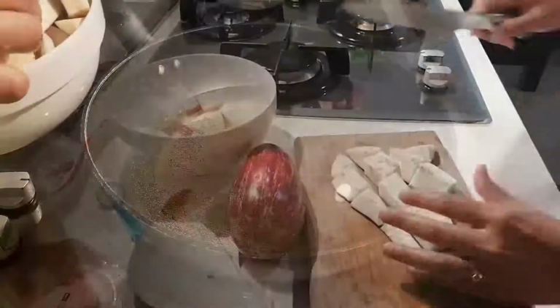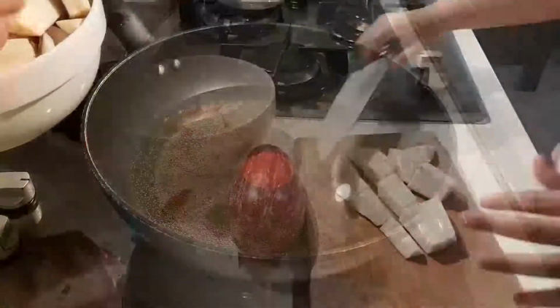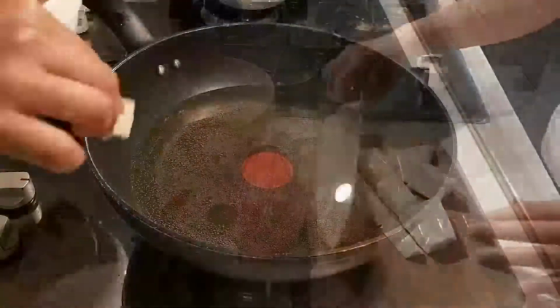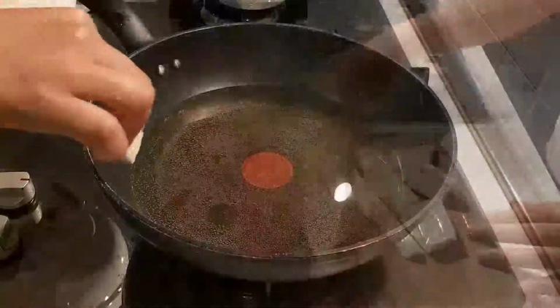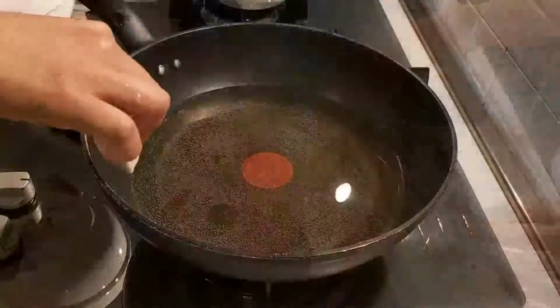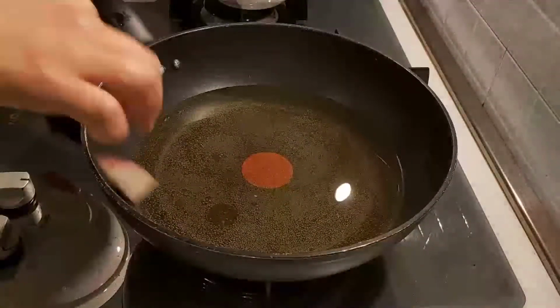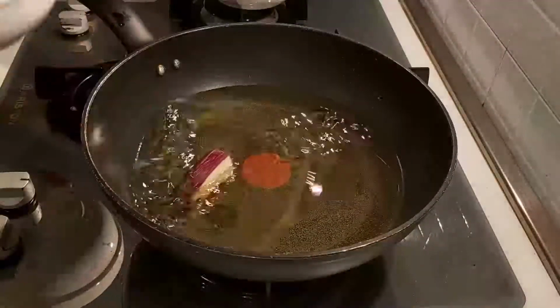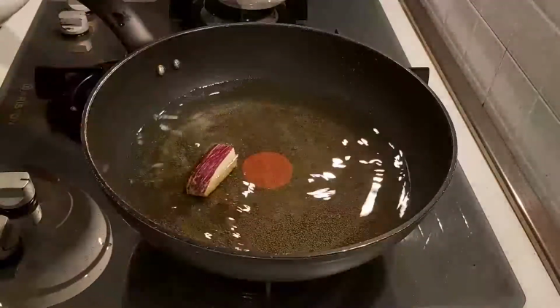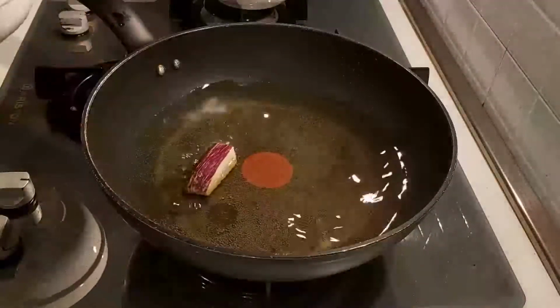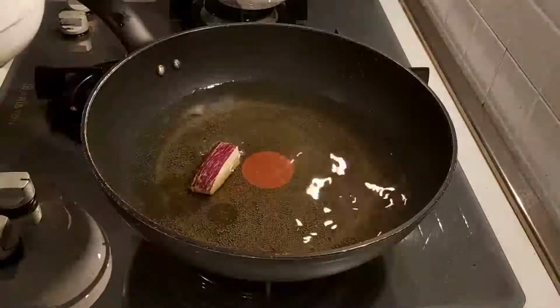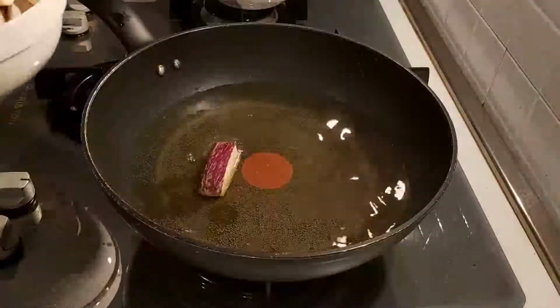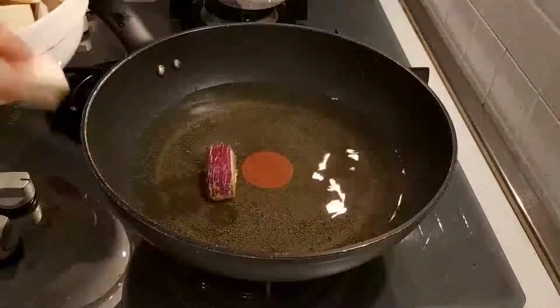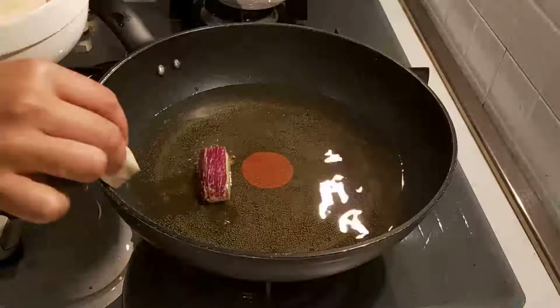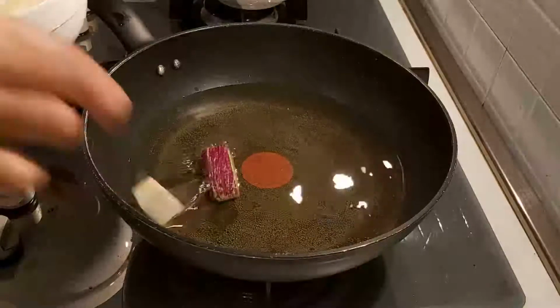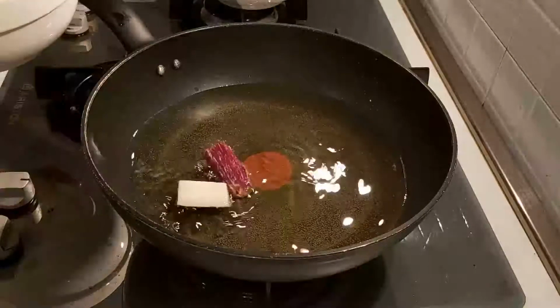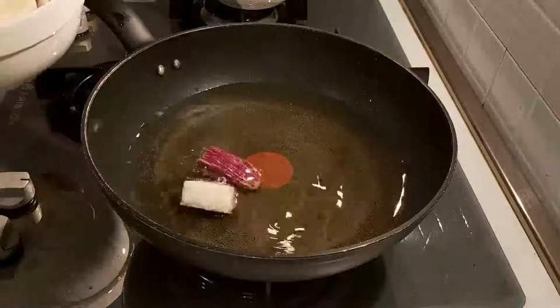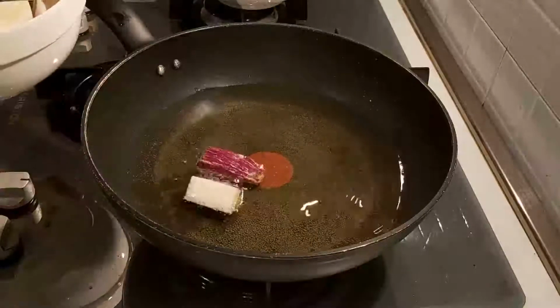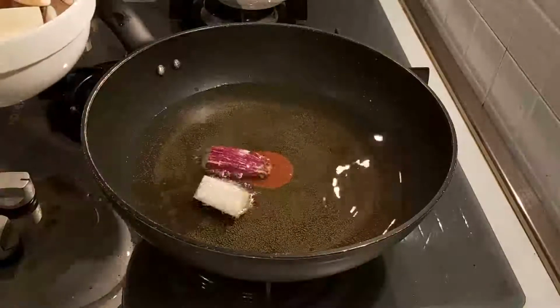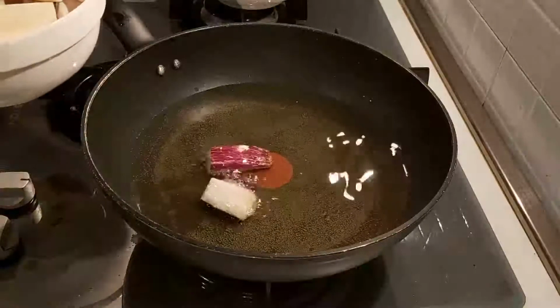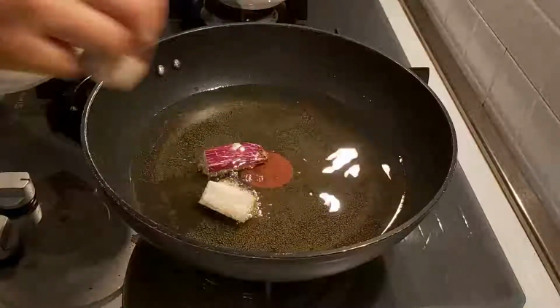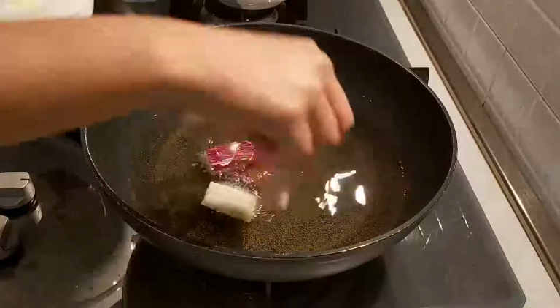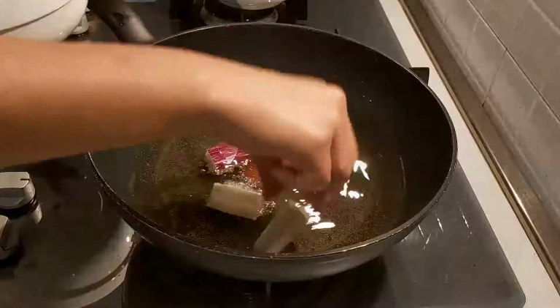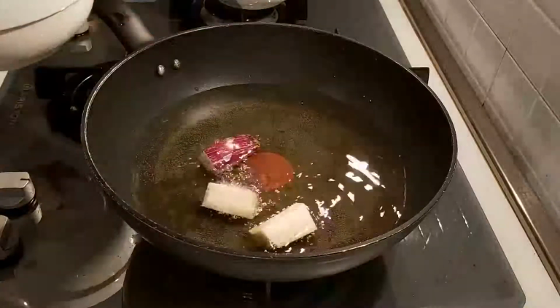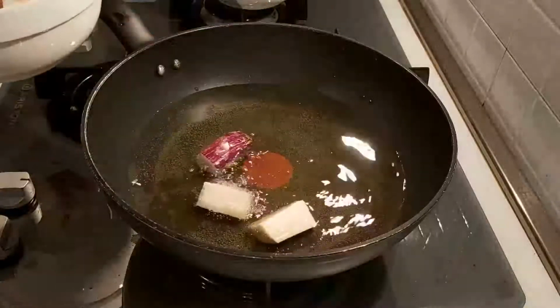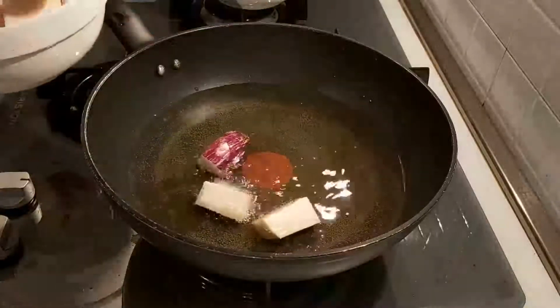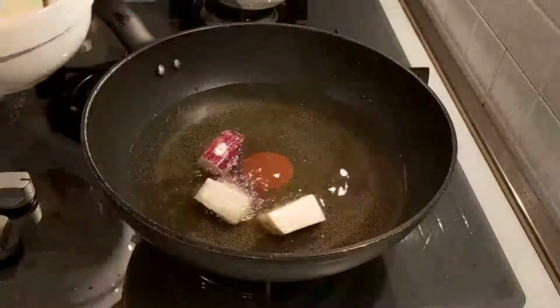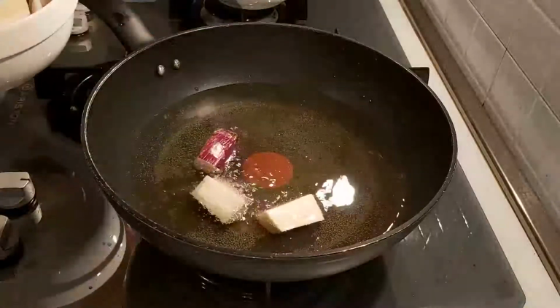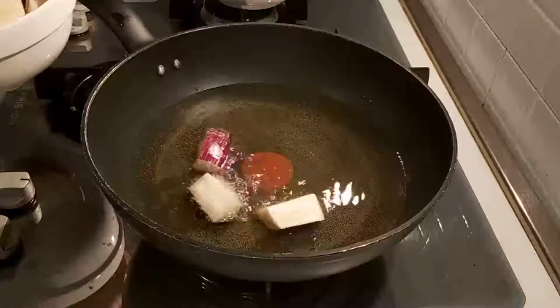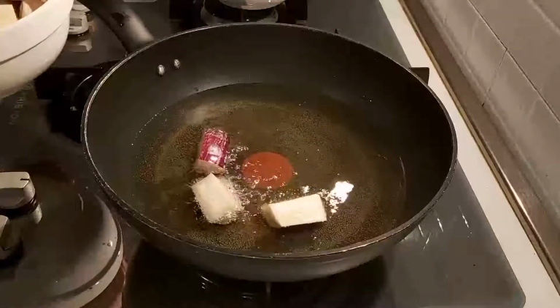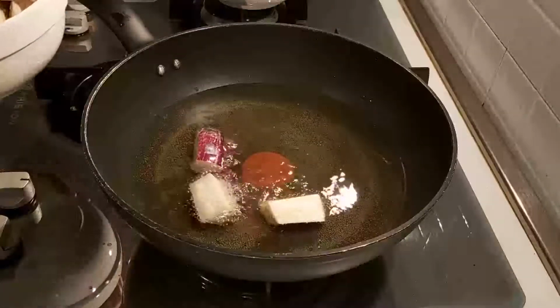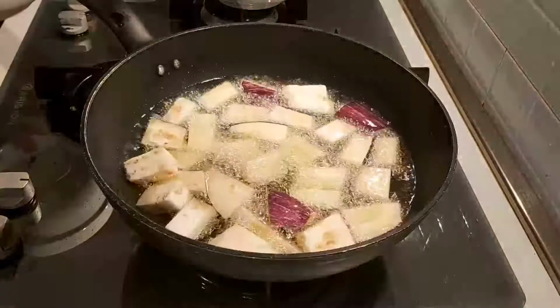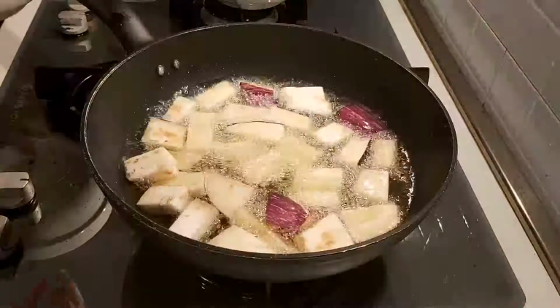Afterwards, we're going to deep fry those eggplants and wait until they're golden brown.